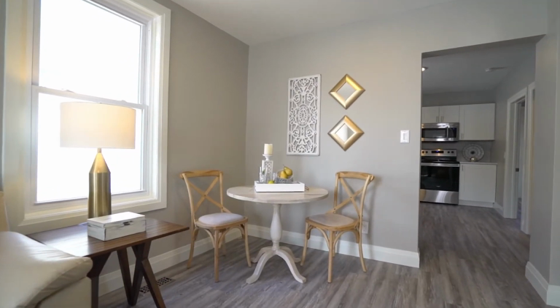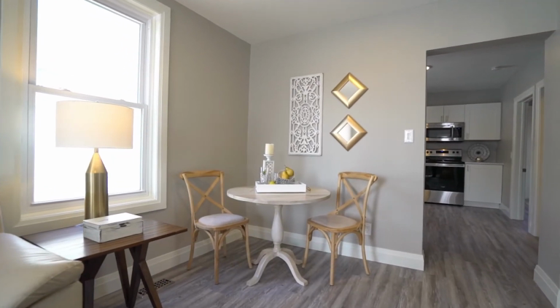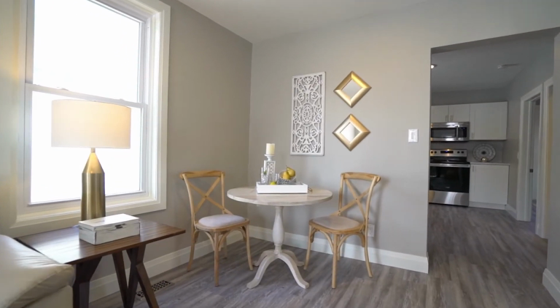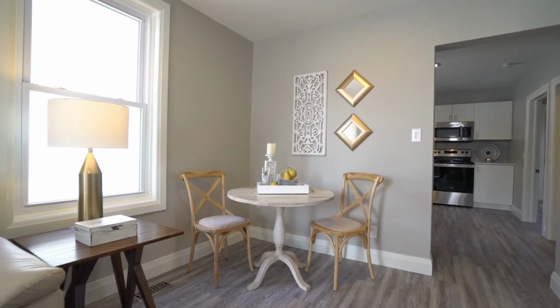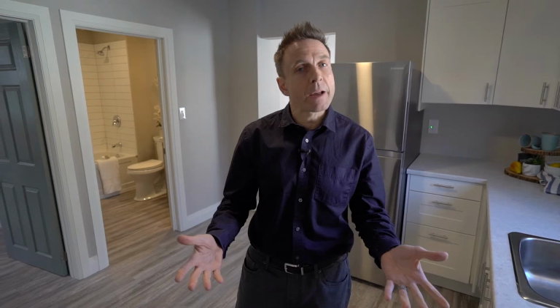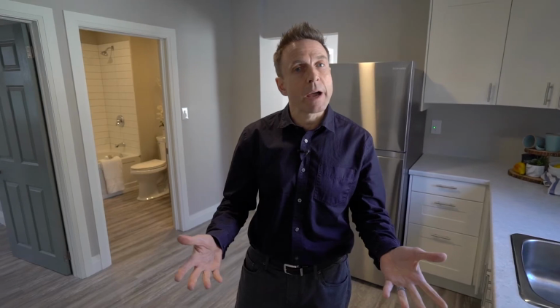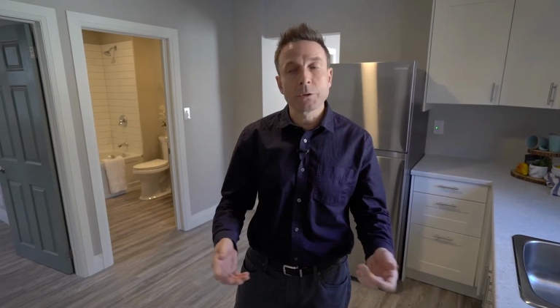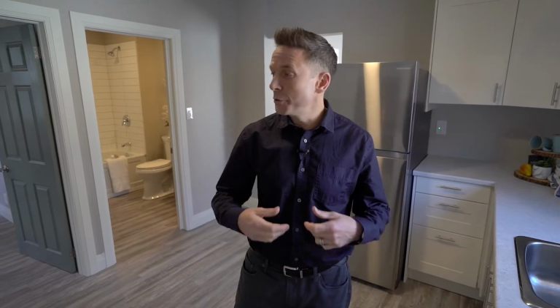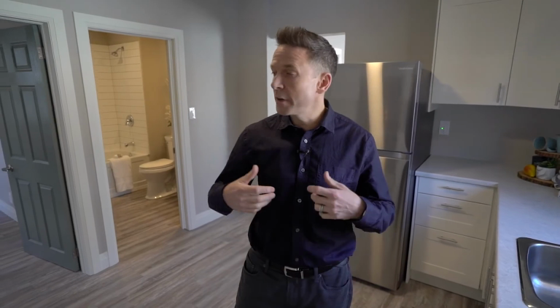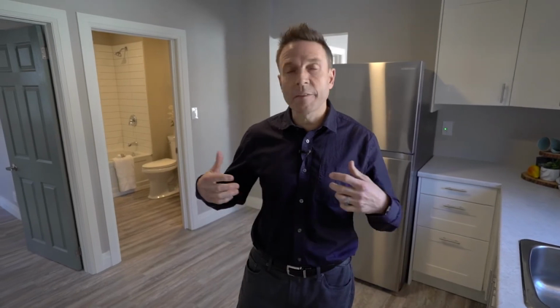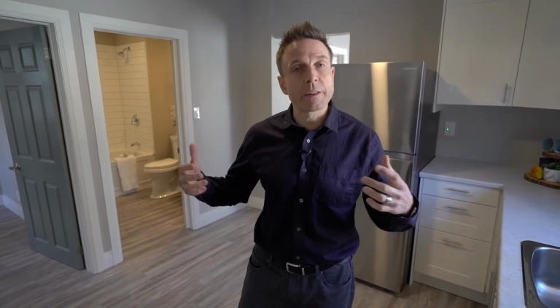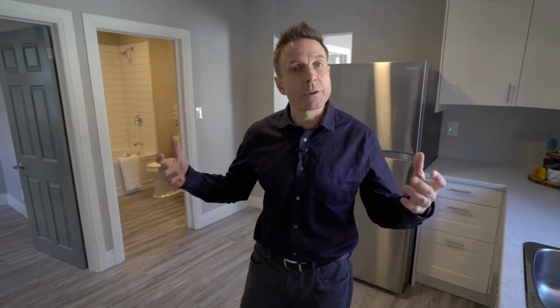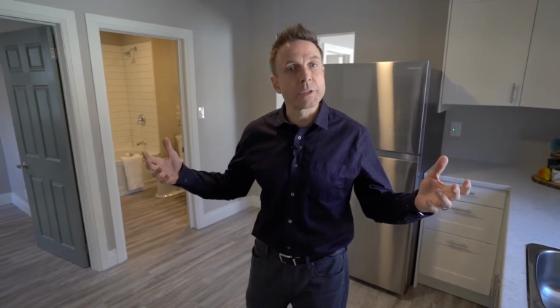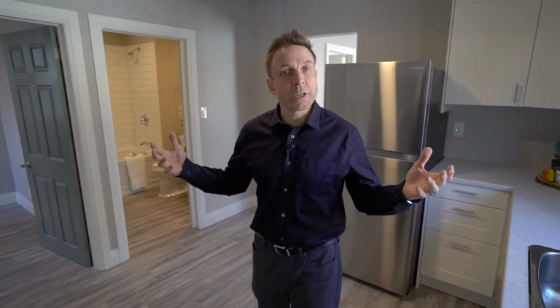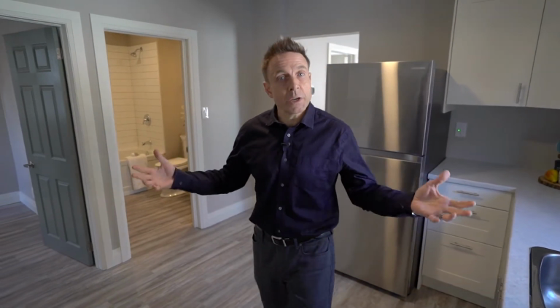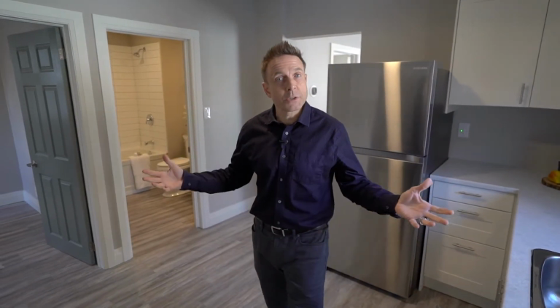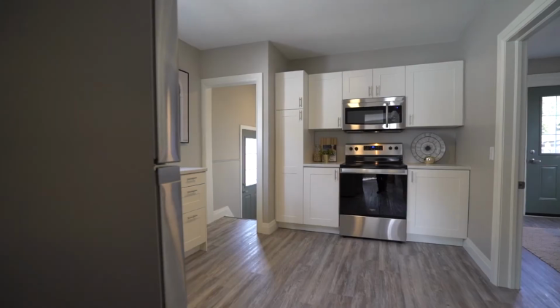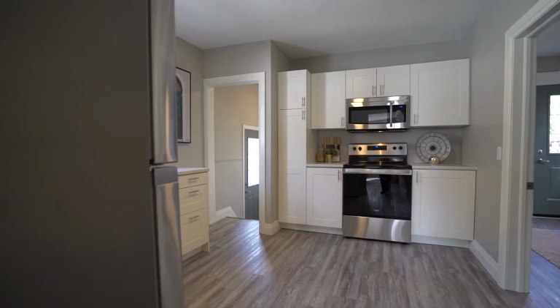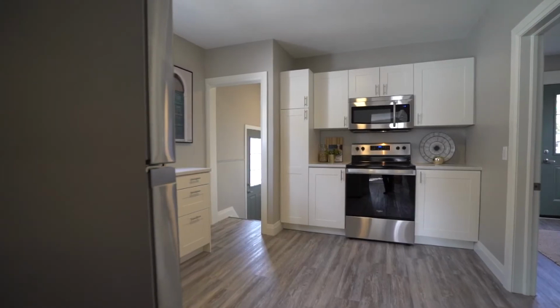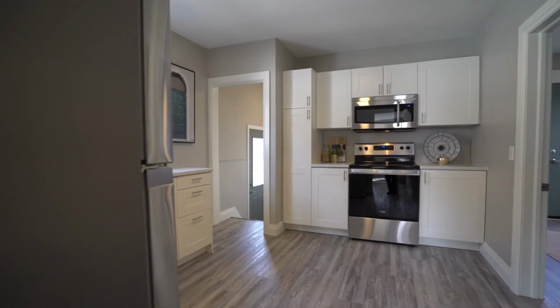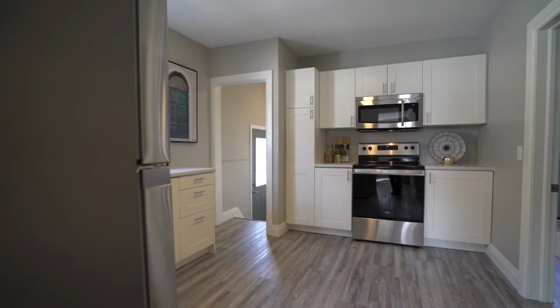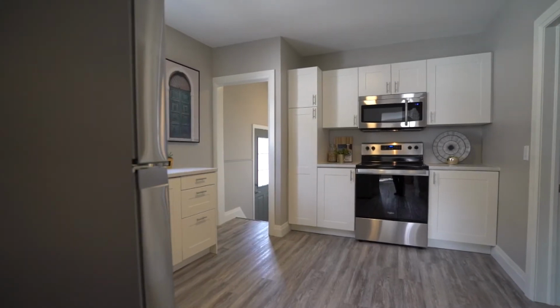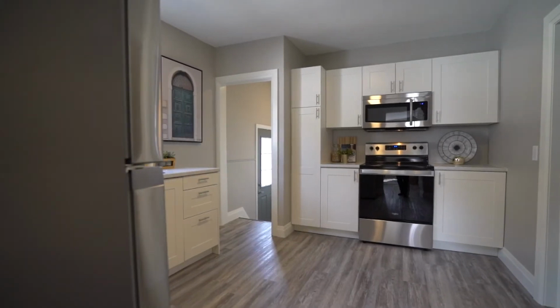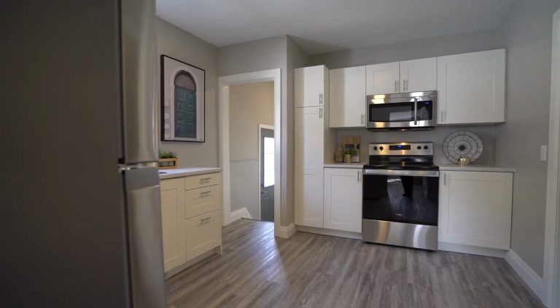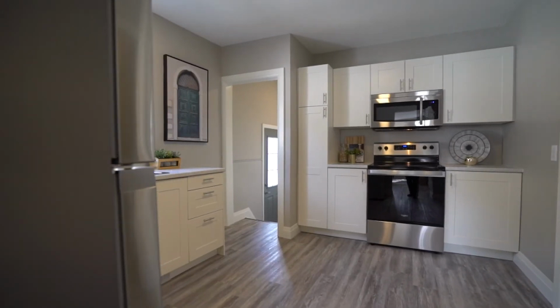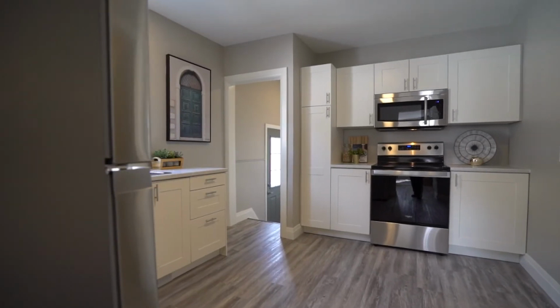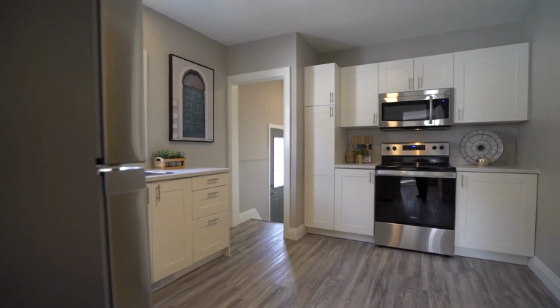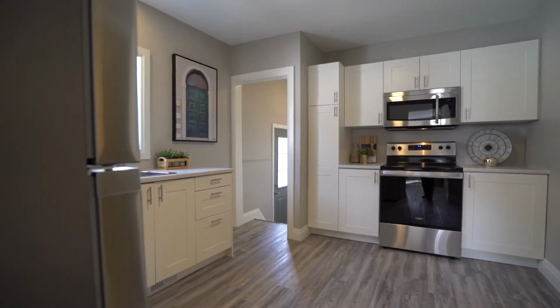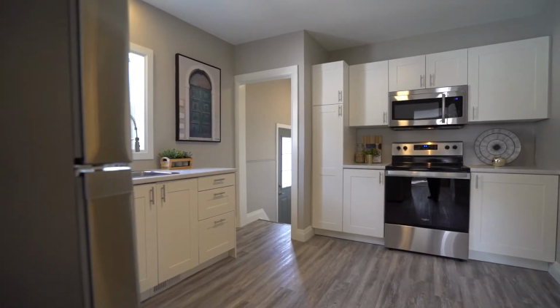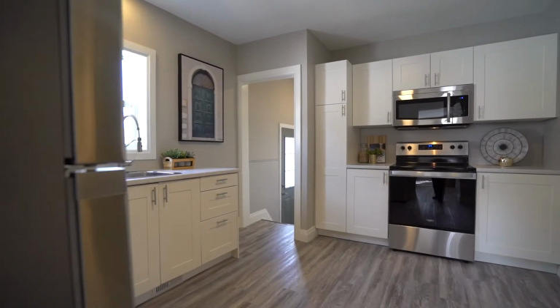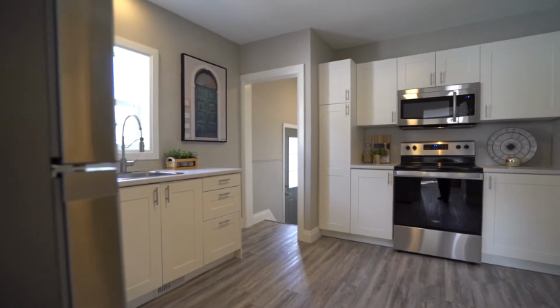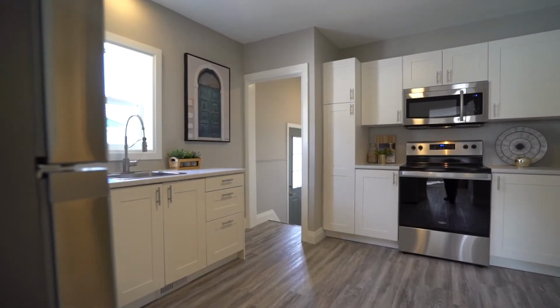Moving to the back of the house, you're gonna find that there's this huge kitchen which has been fully renovated and has tons of storage.